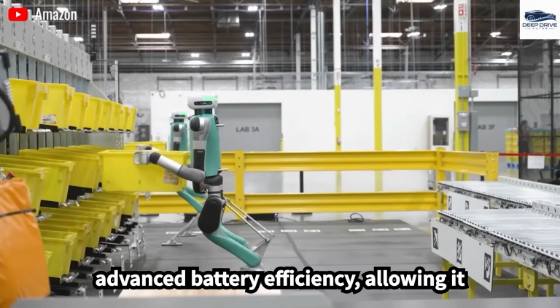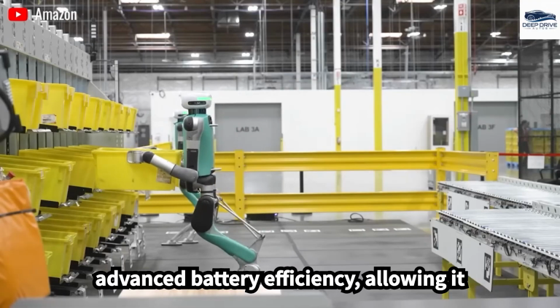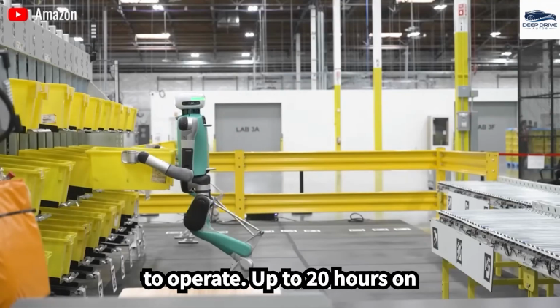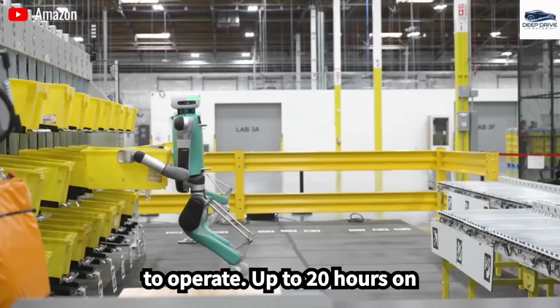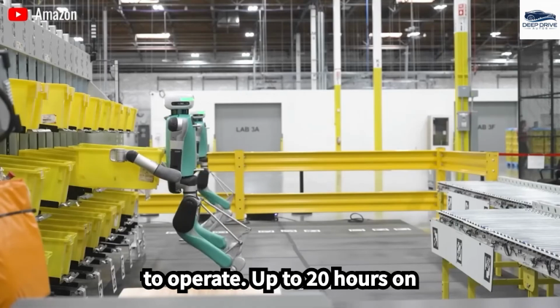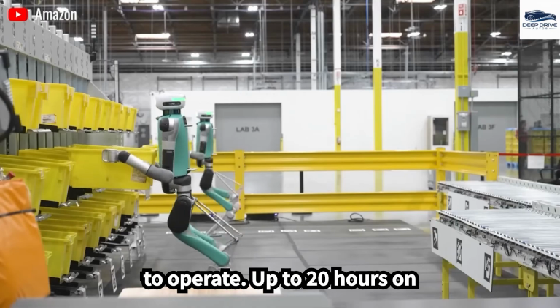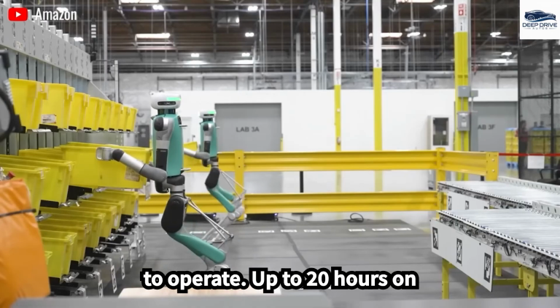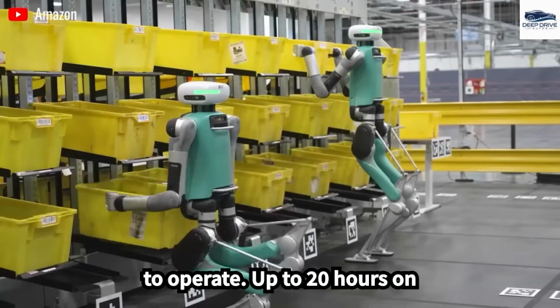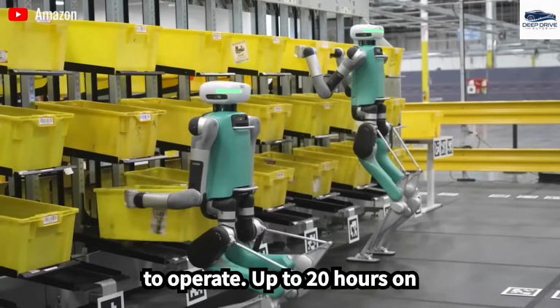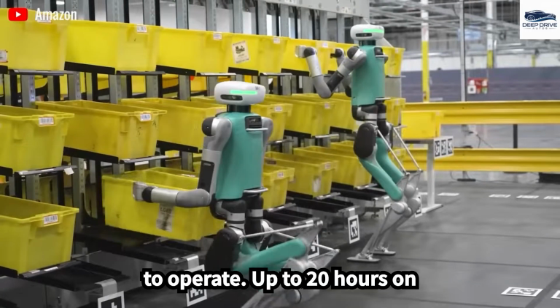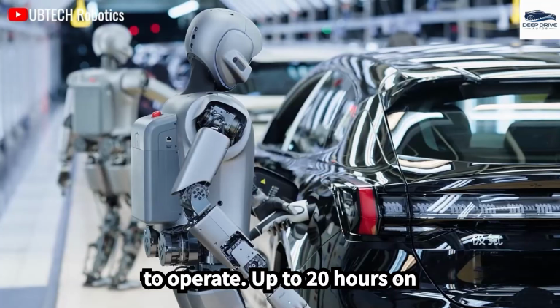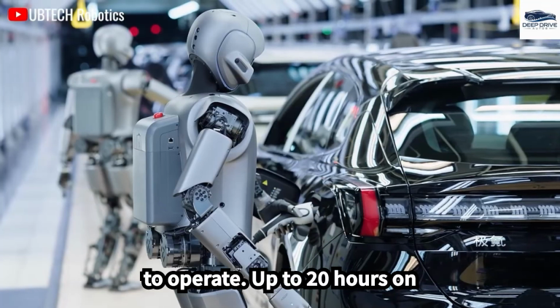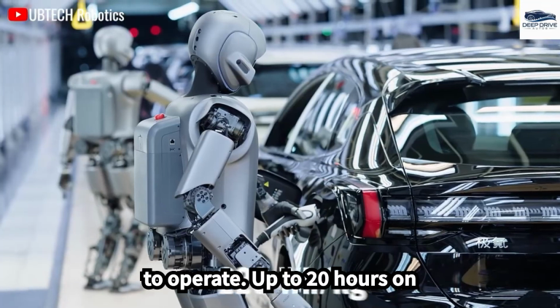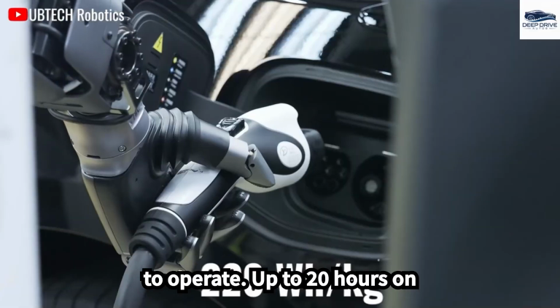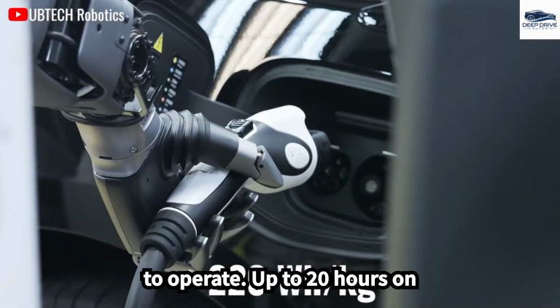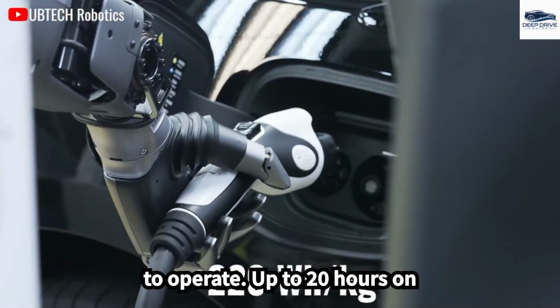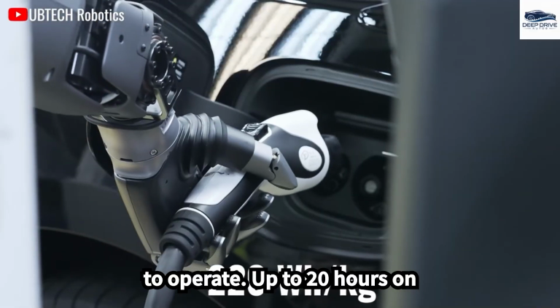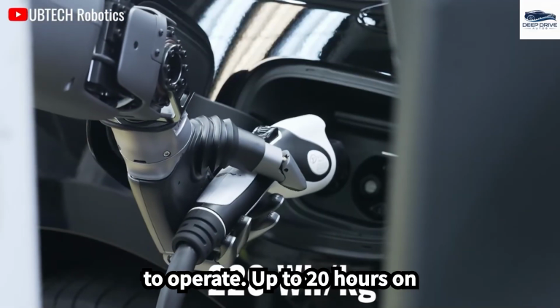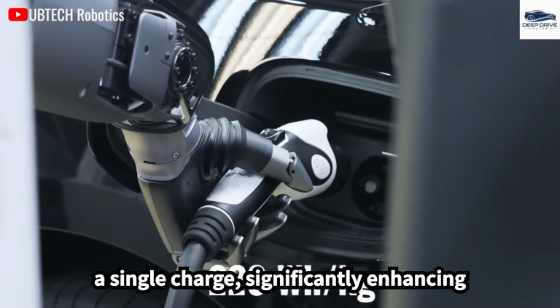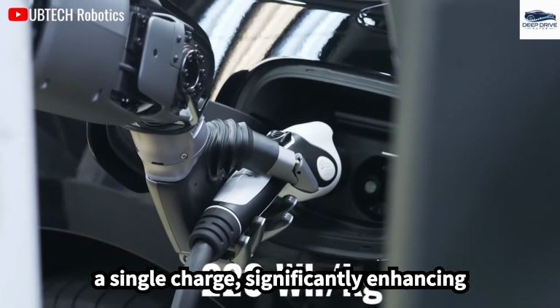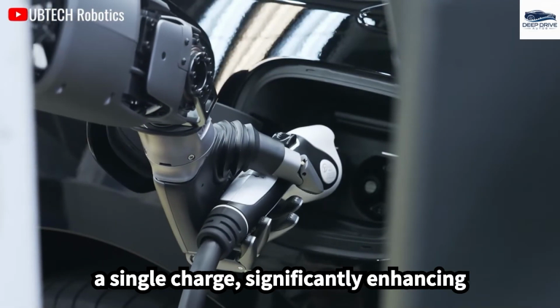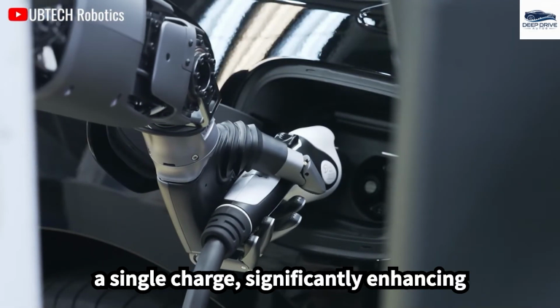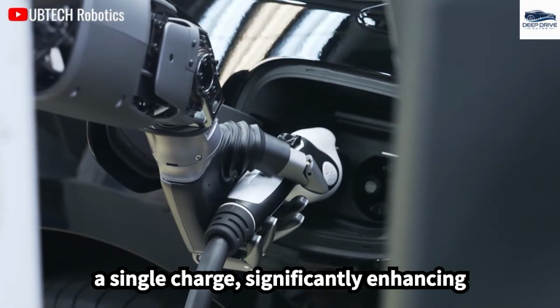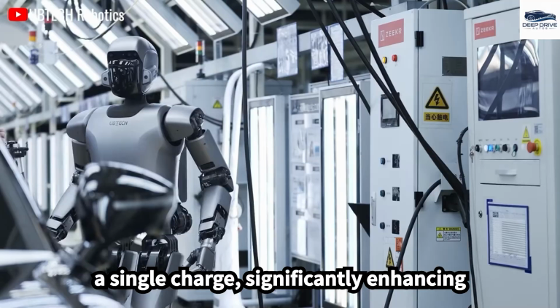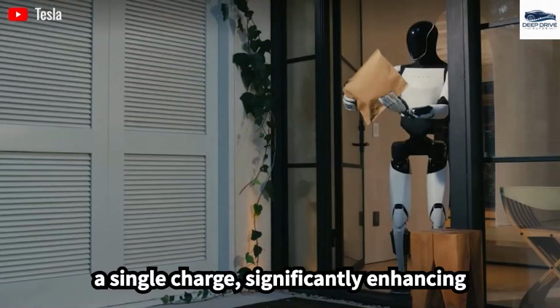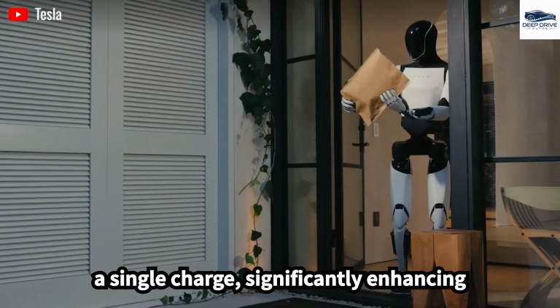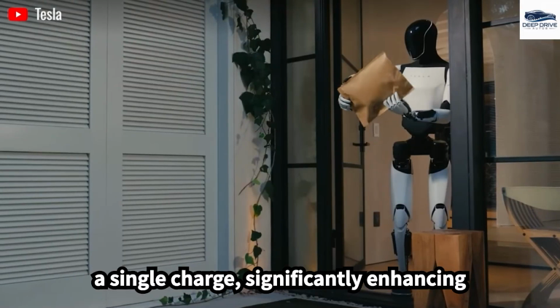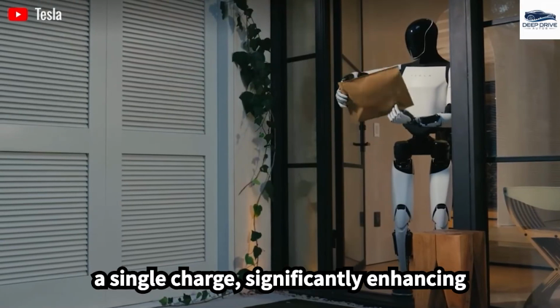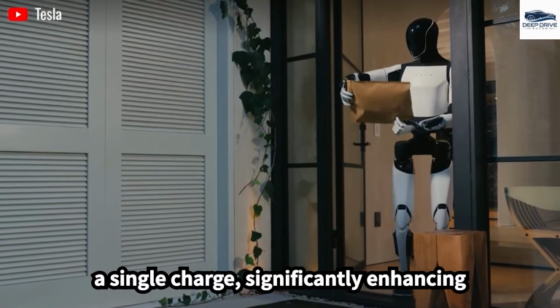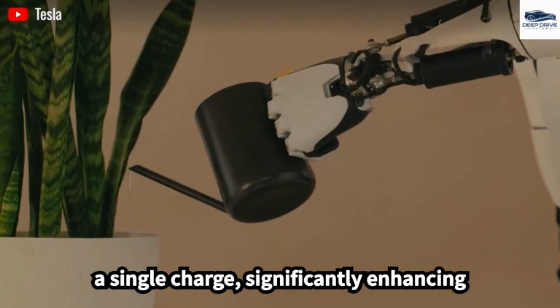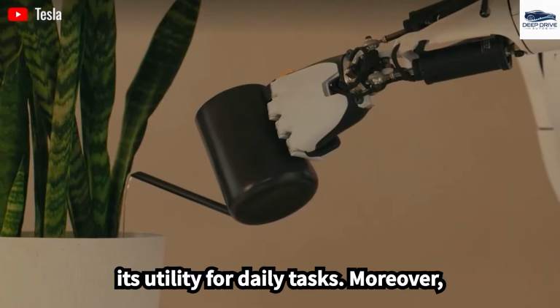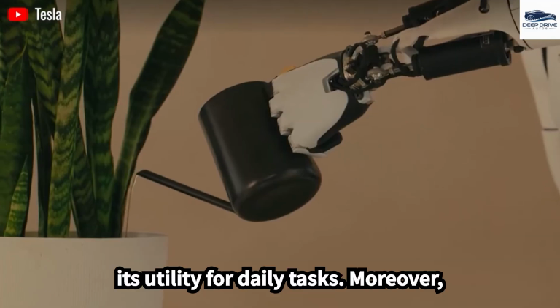The technology underlying Optimus features advanced battery efficiency, allowing it to operate for up to 20 hours on a single charge, significantly enhancing its utility for daily tasks.